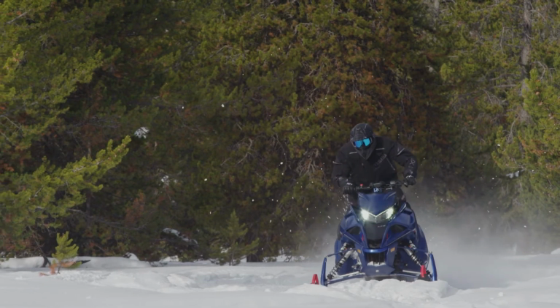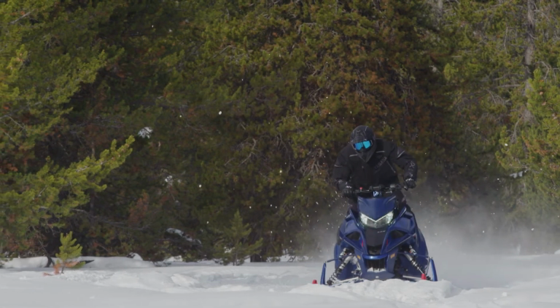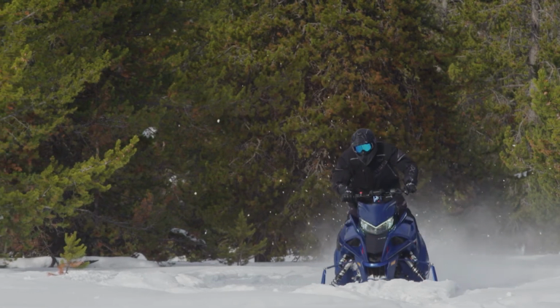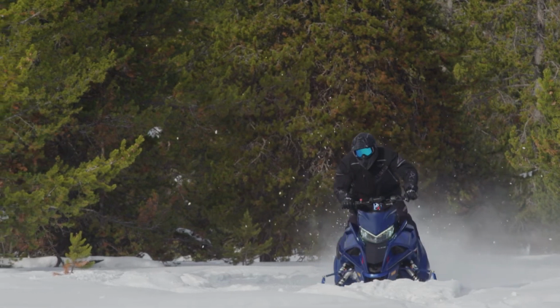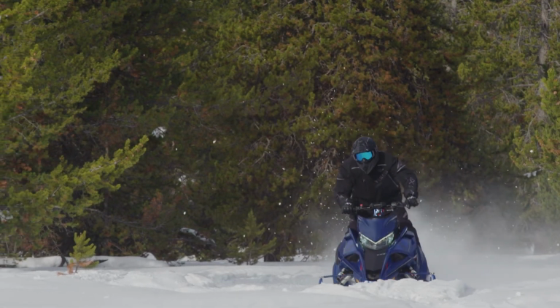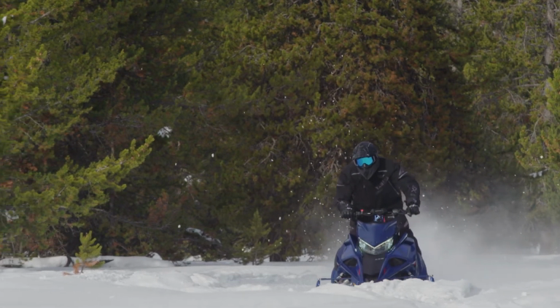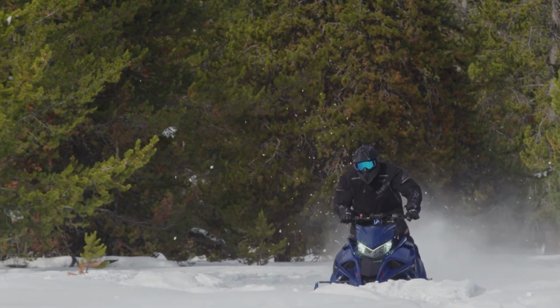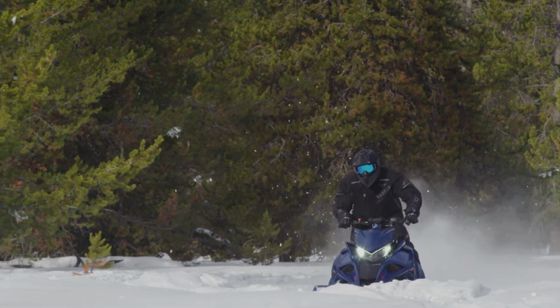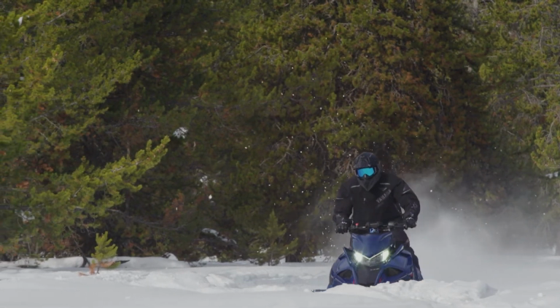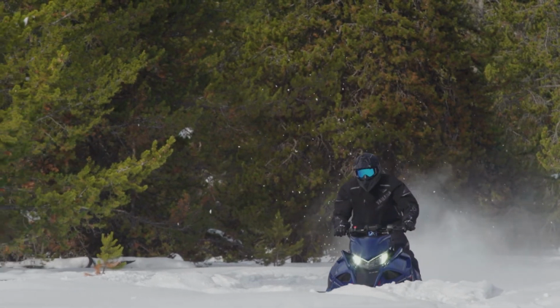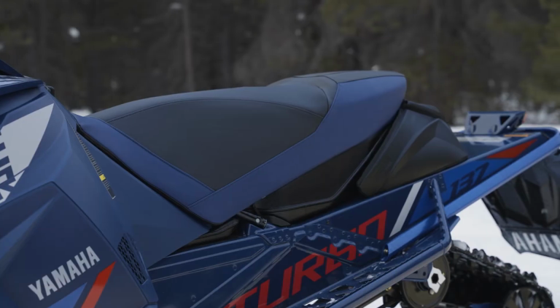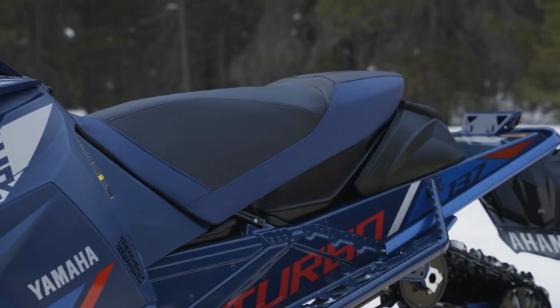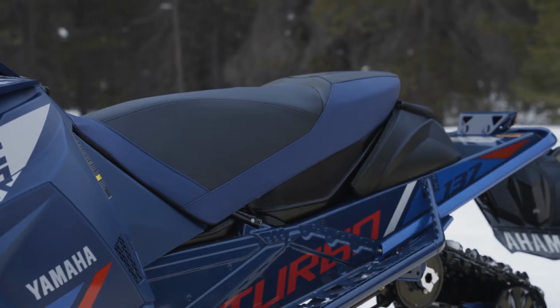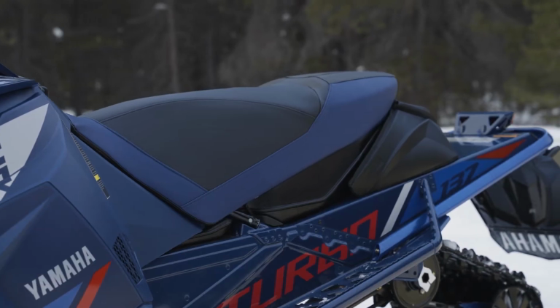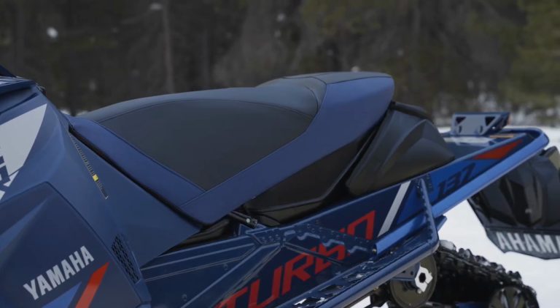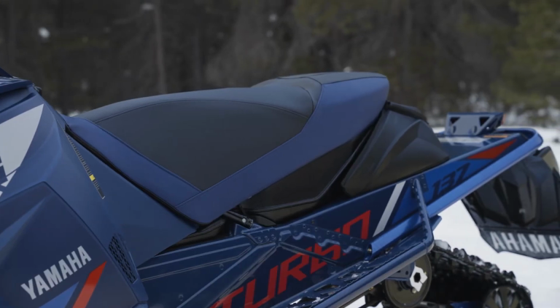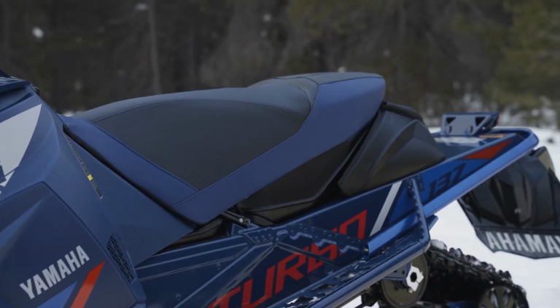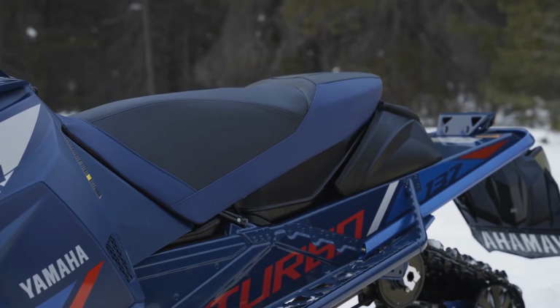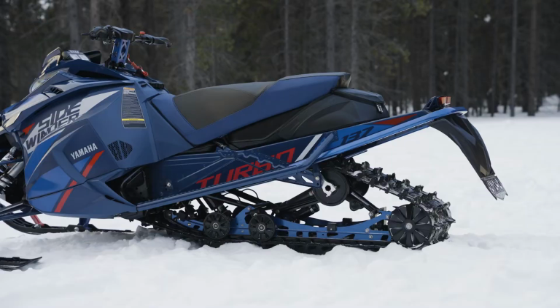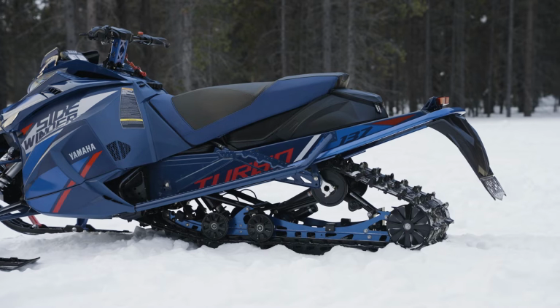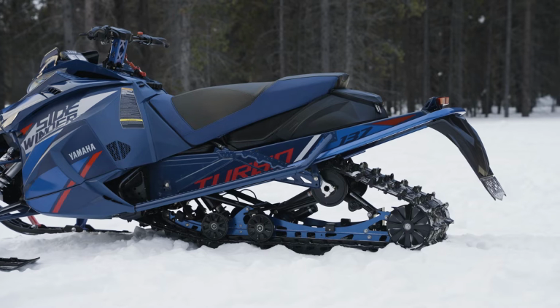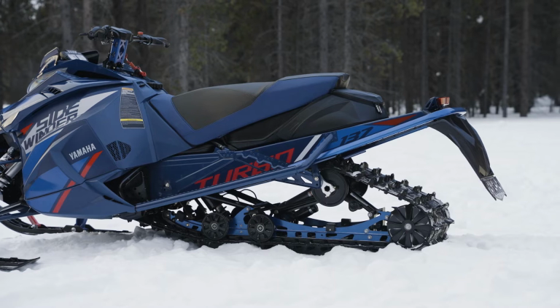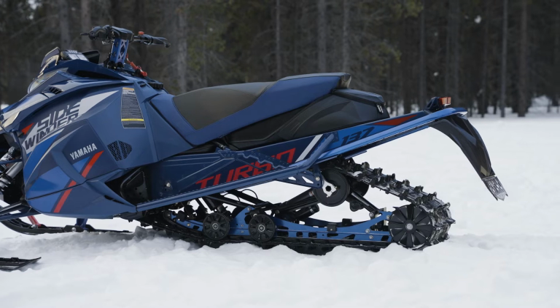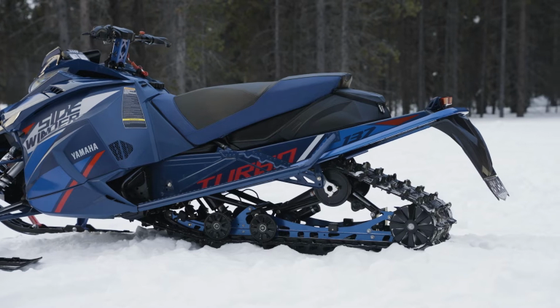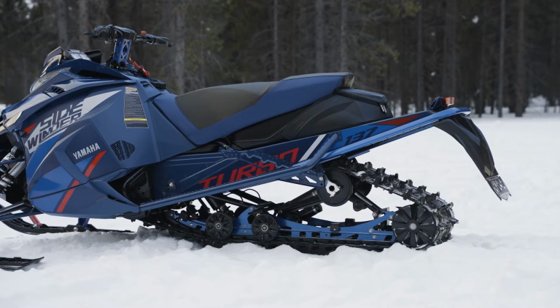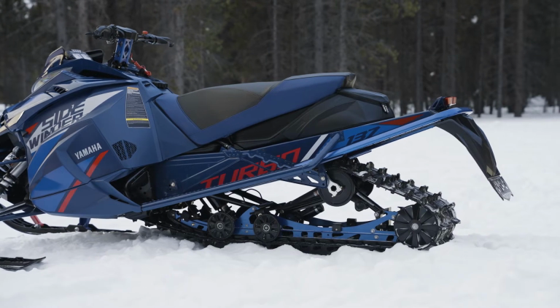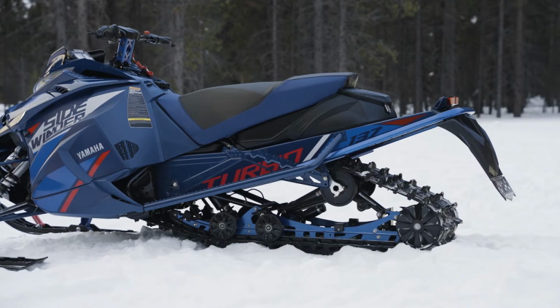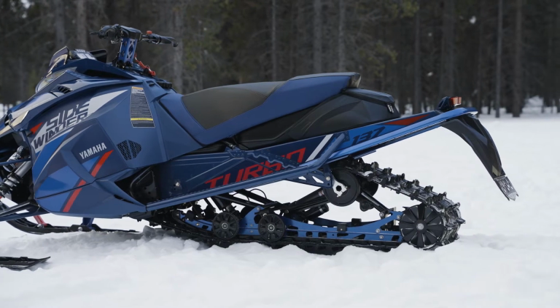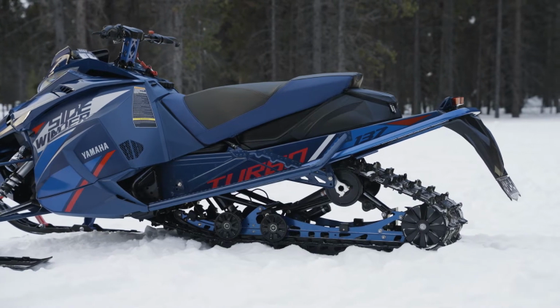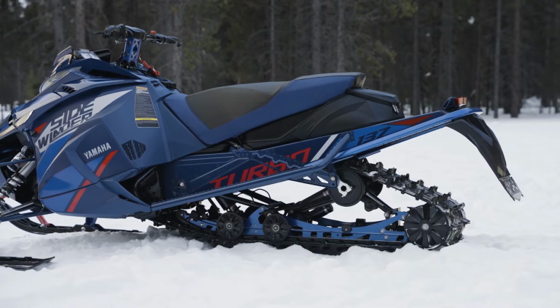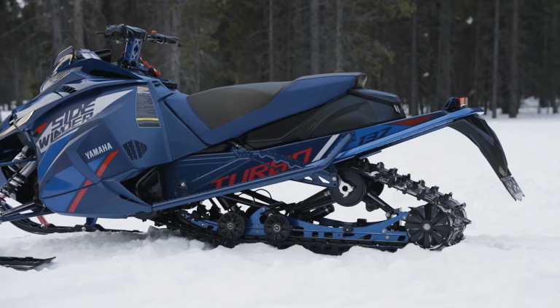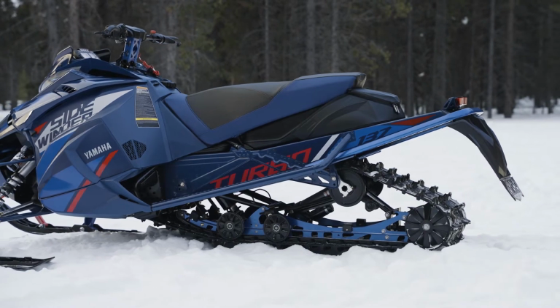Other spec-up features like heated seat, 20-inch tunnel bag, and lightweight brake disc come standard.